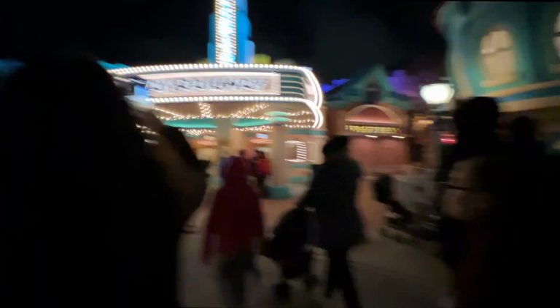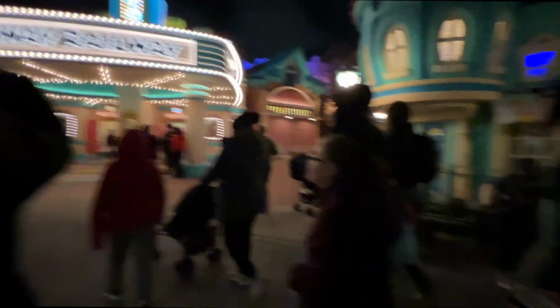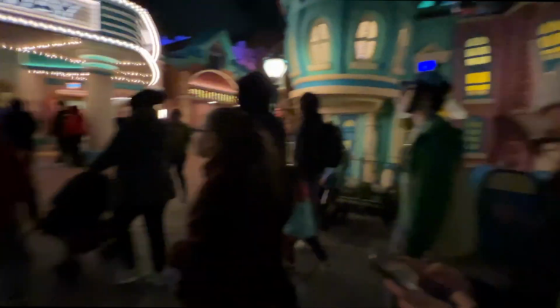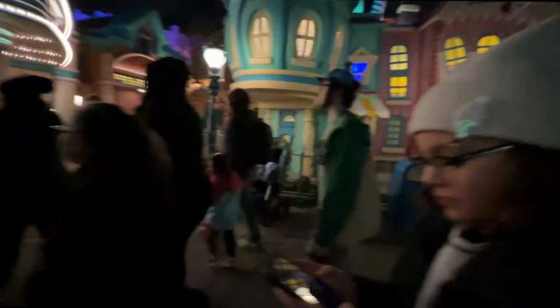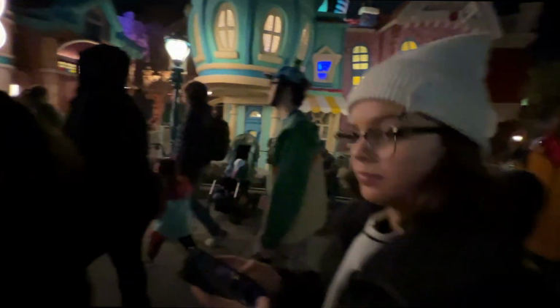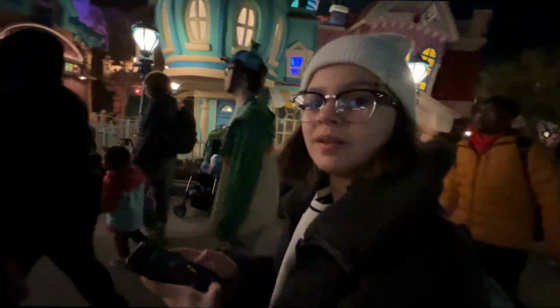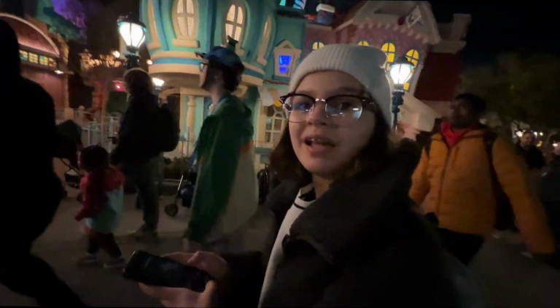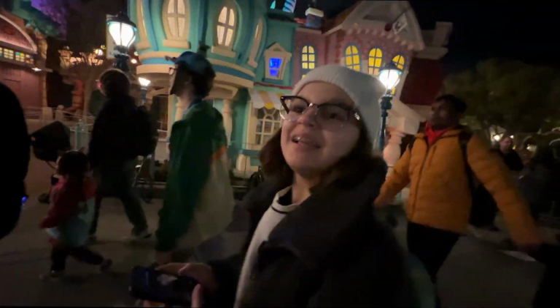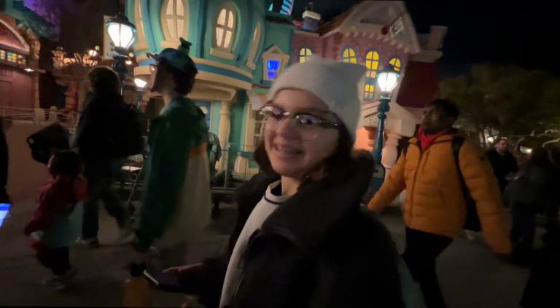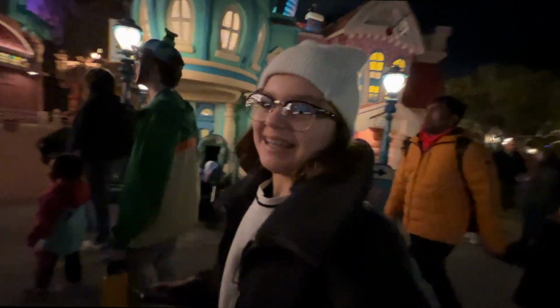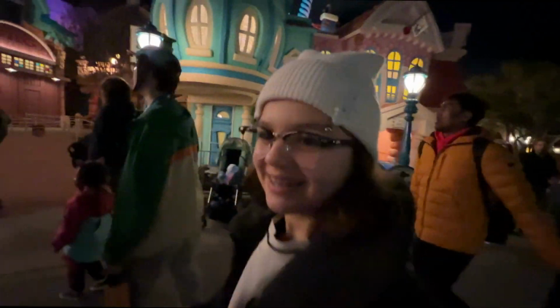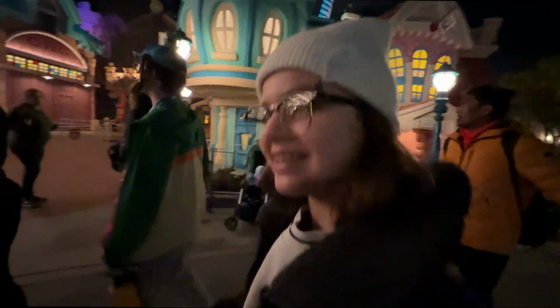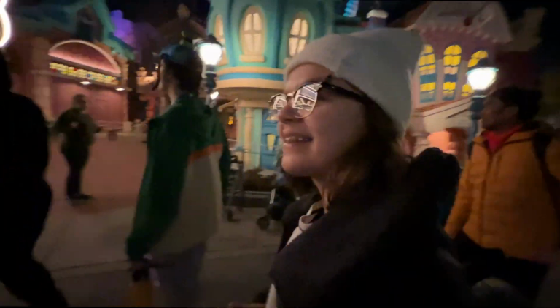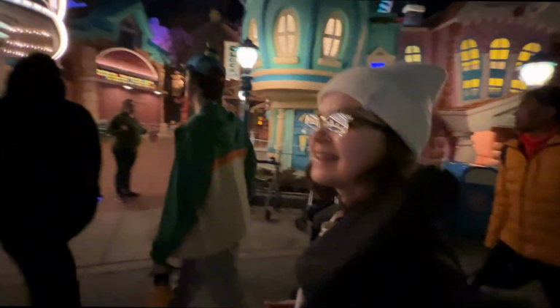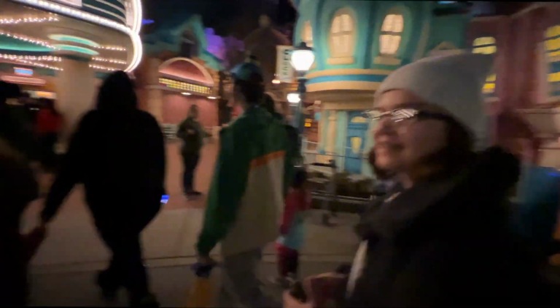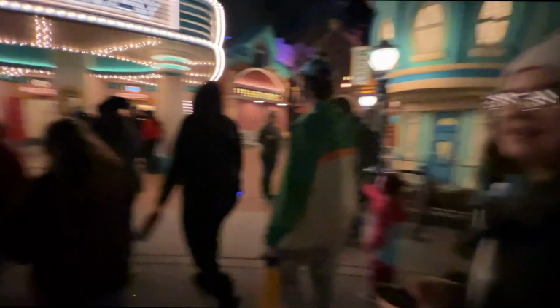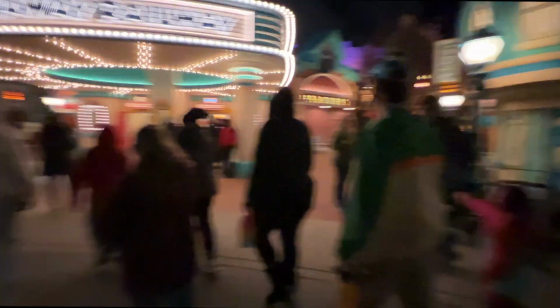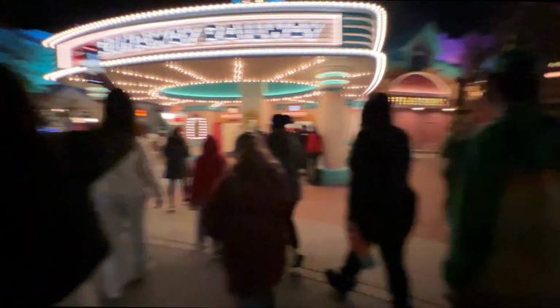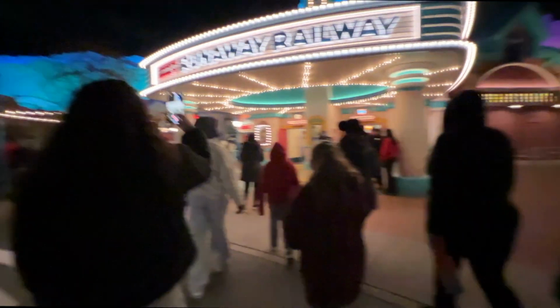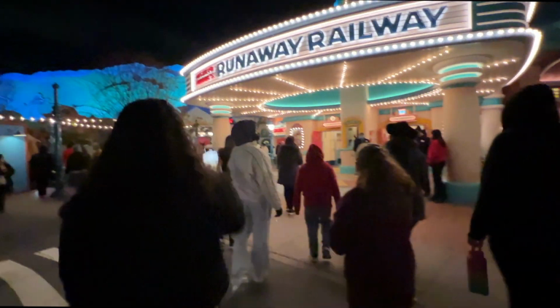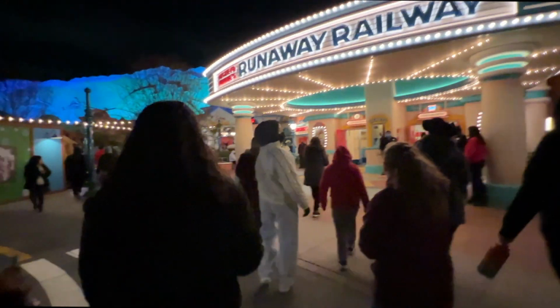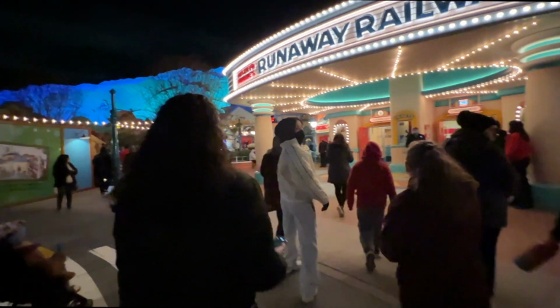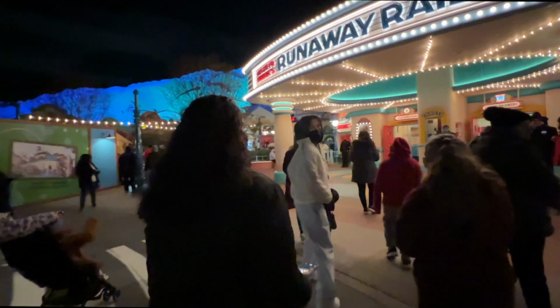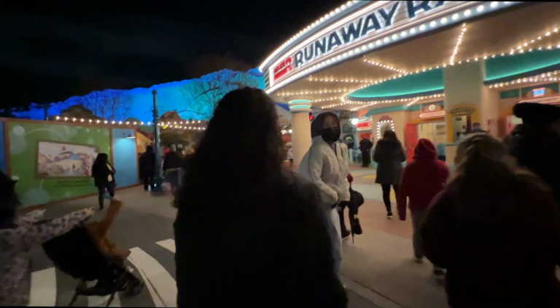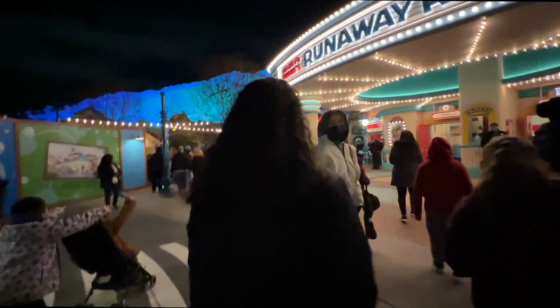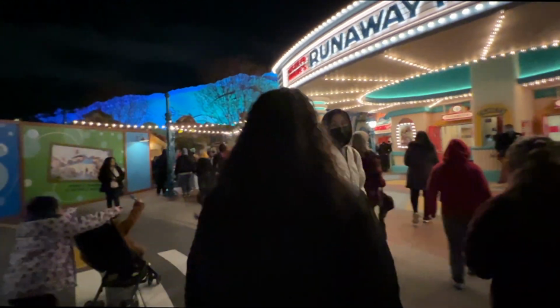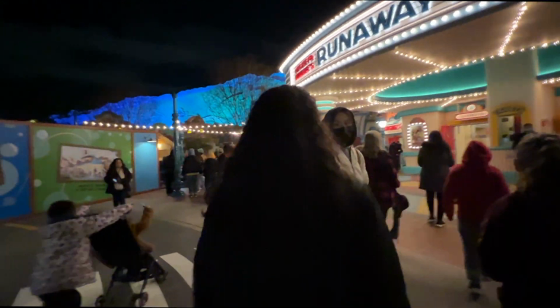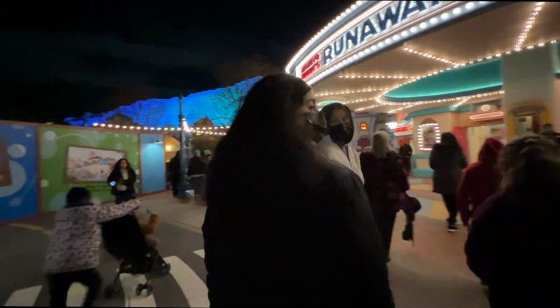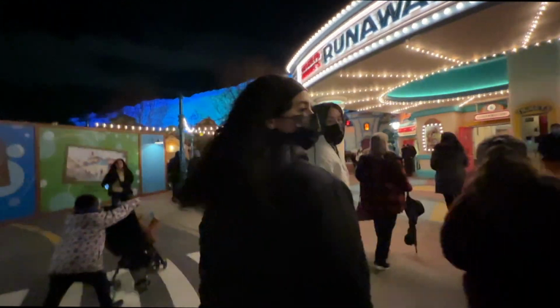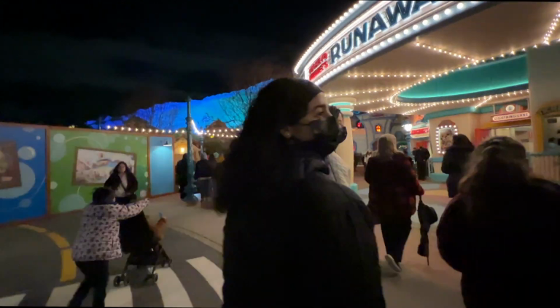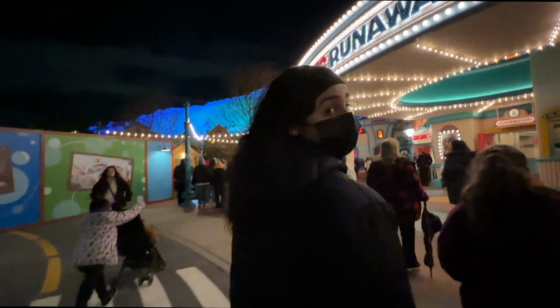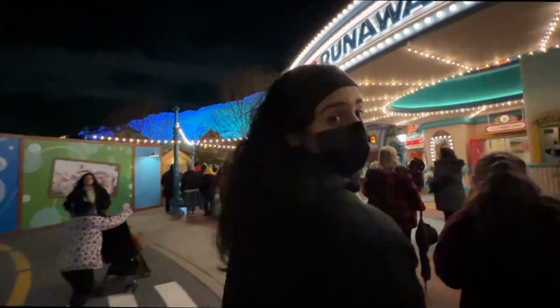You ready for Mickey and Minnie's Runaway Railway? It's her first time on the ride. Second time for me.